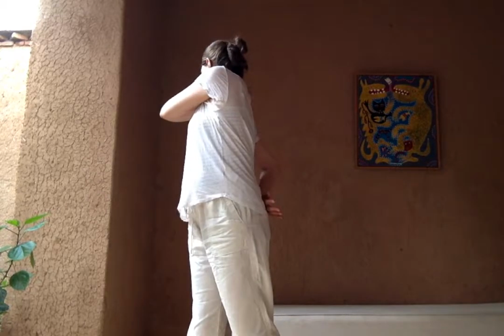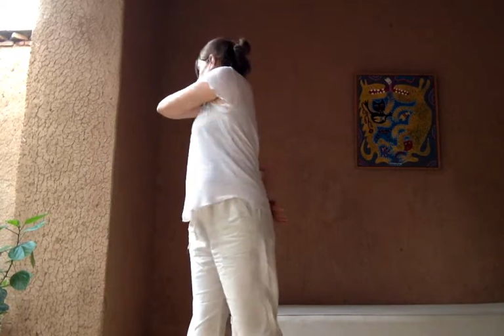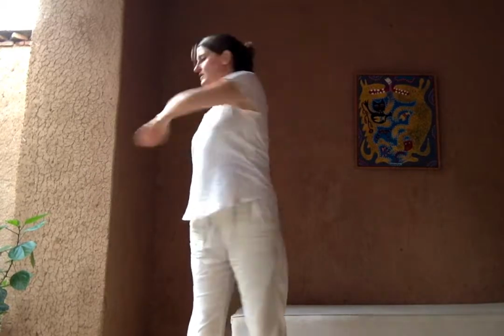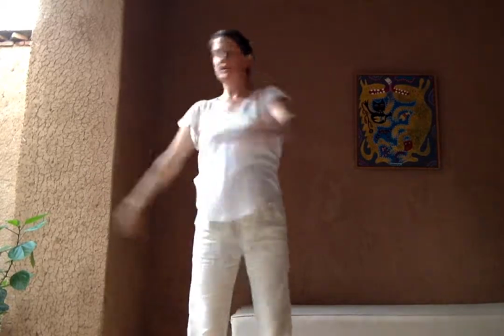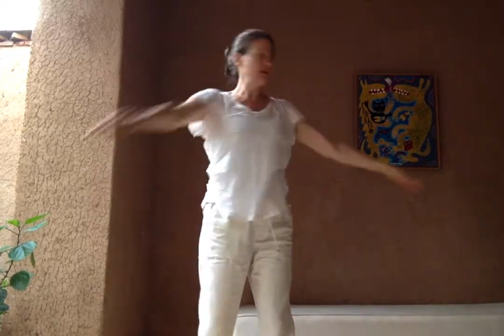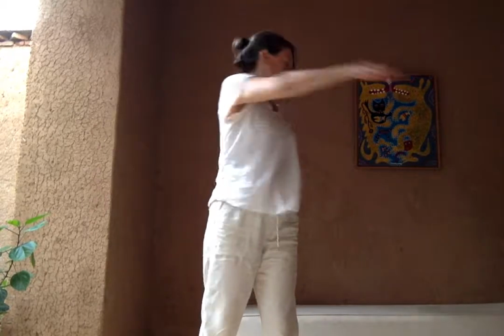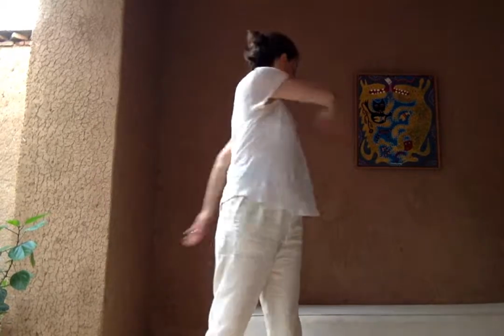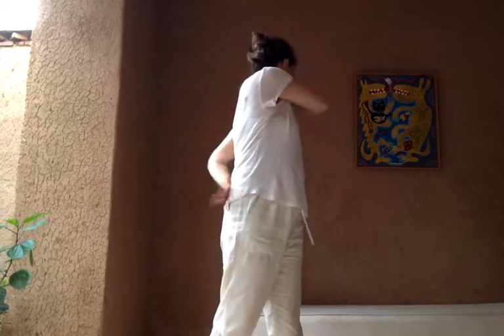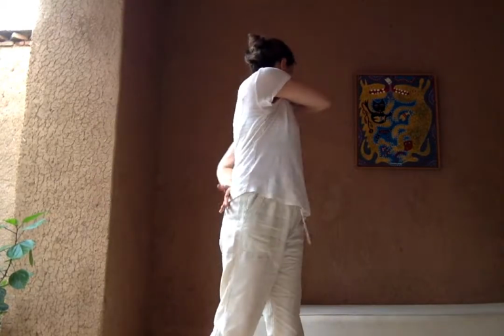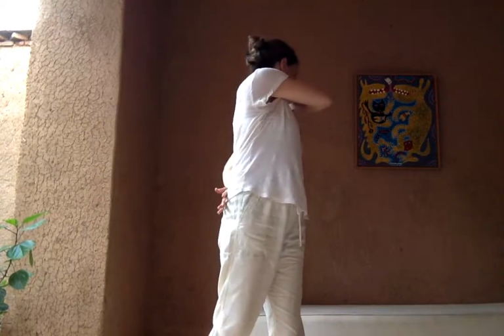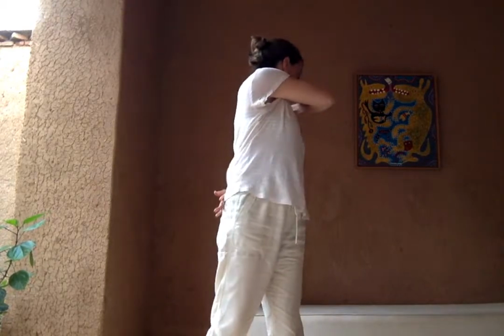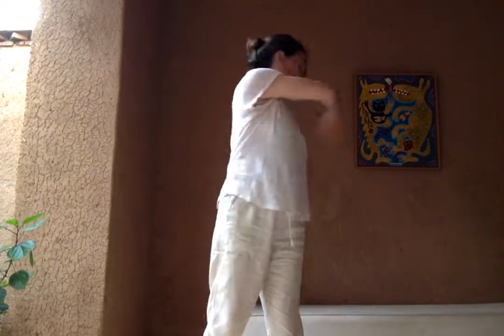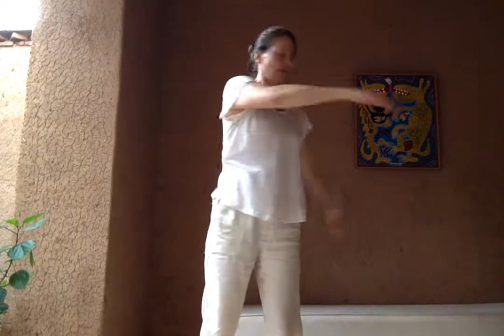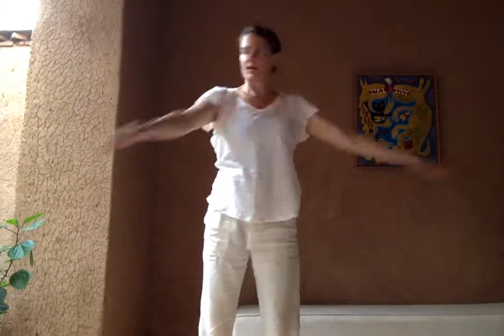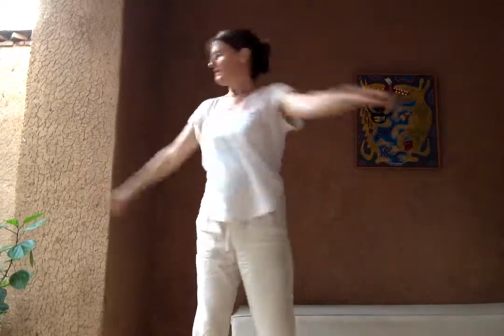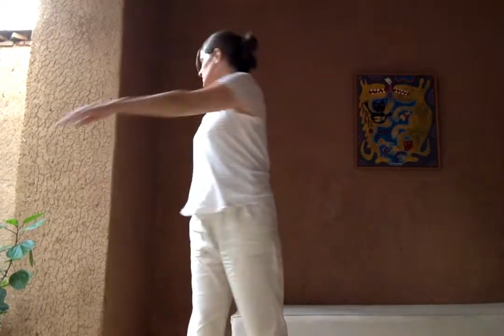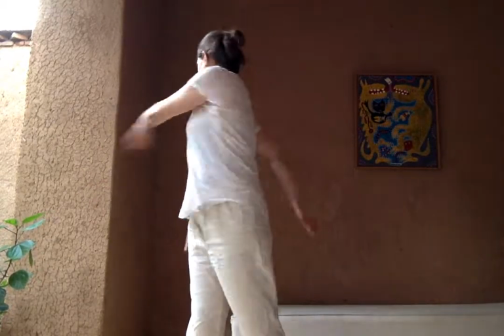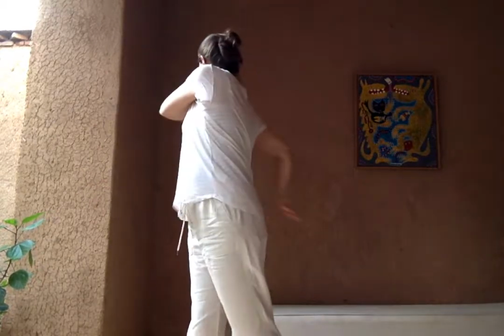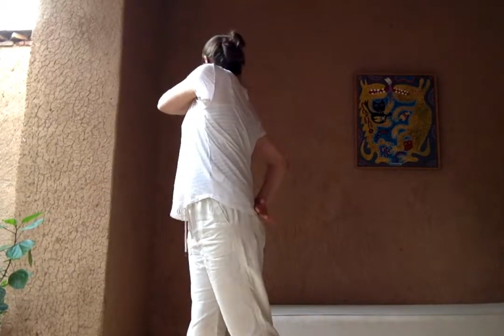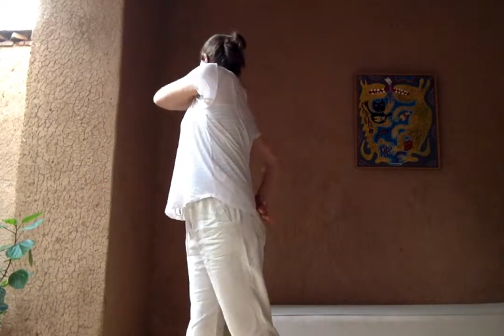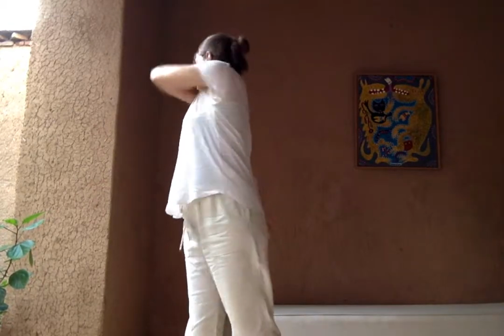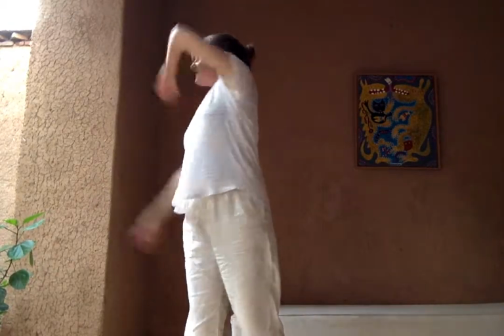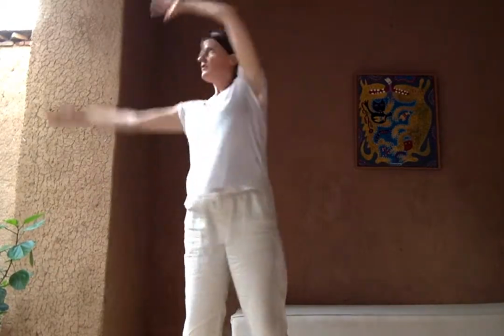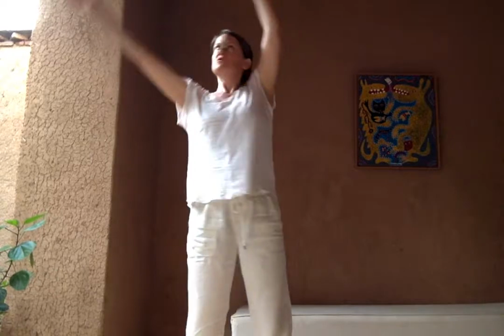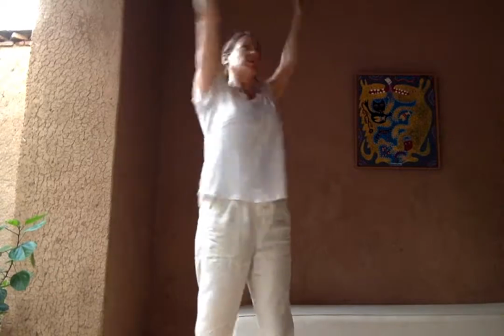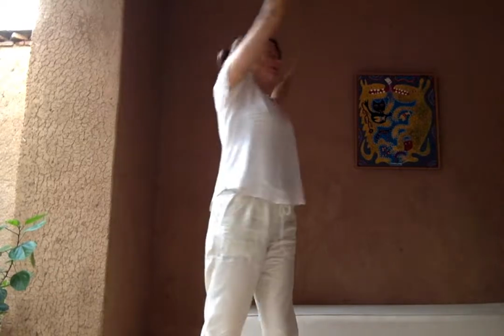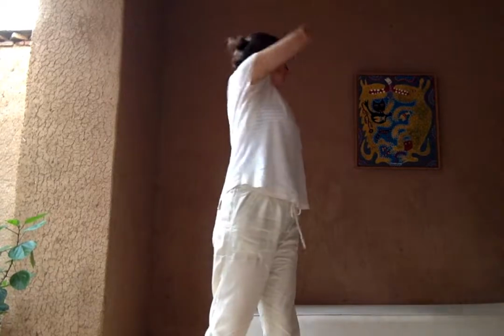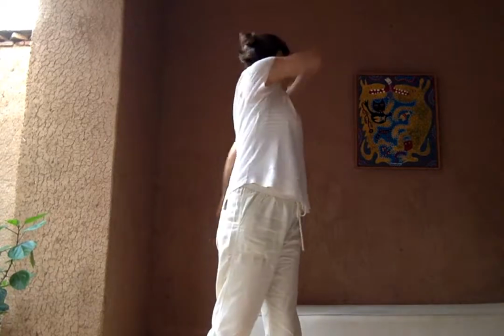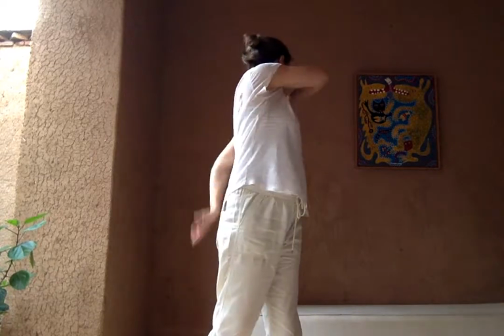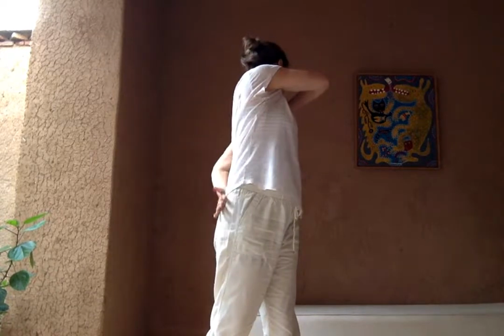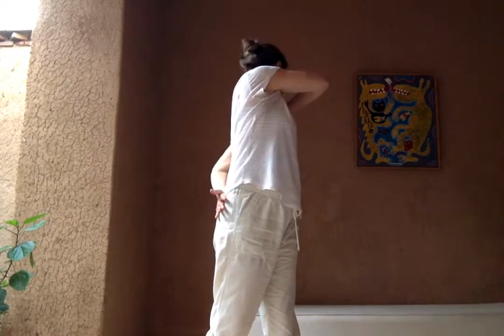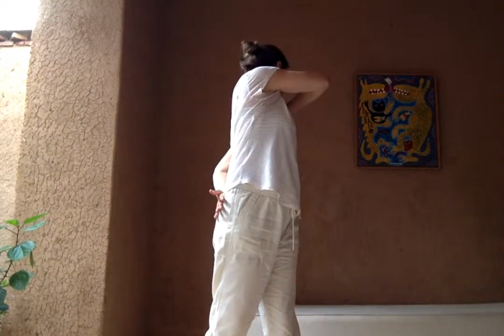And finally, as we turn, we're going to take the arms all the way up and over.